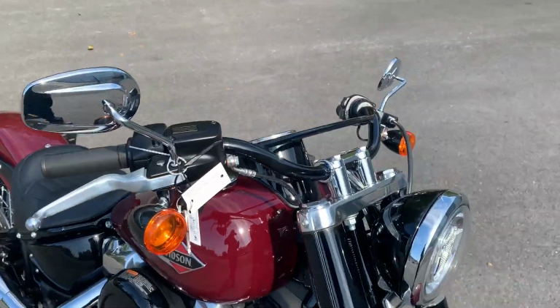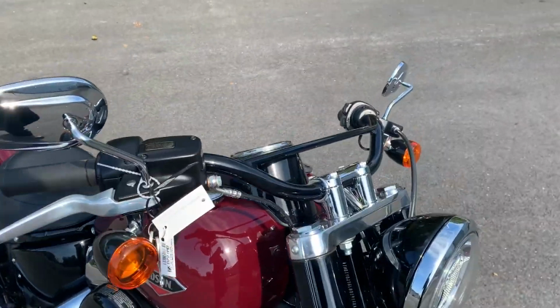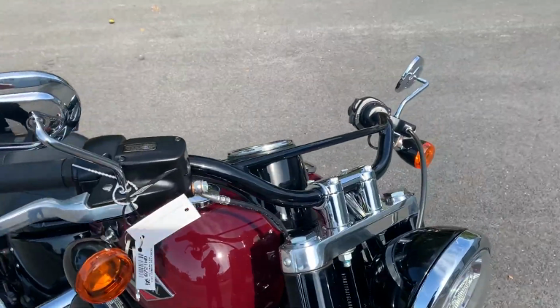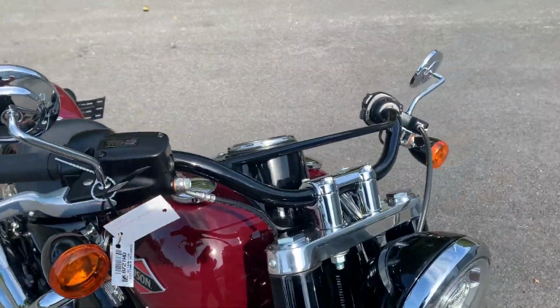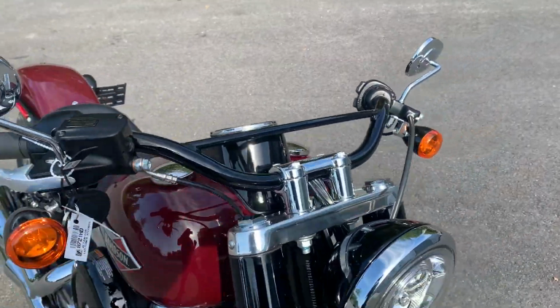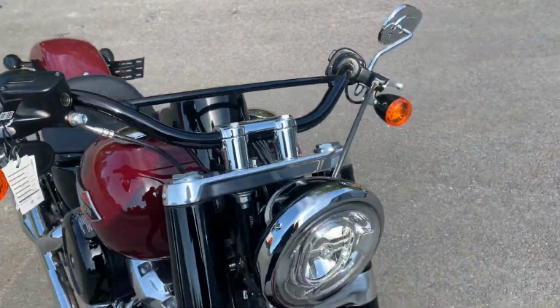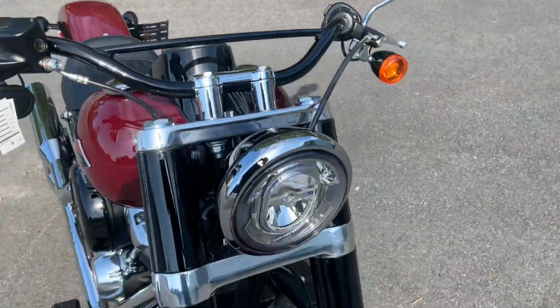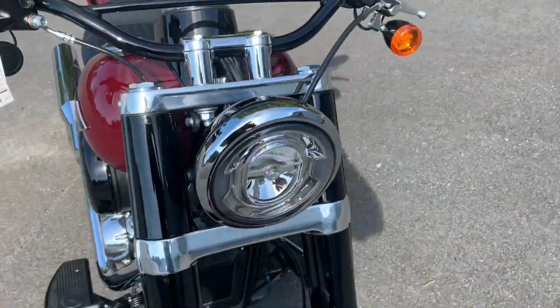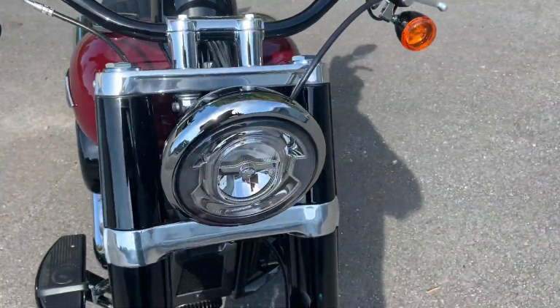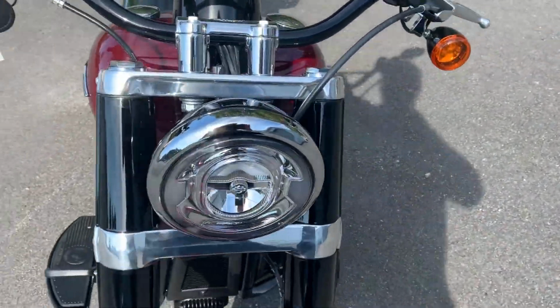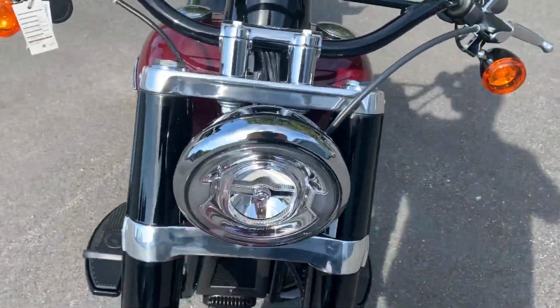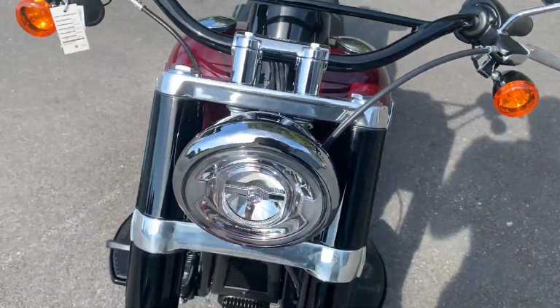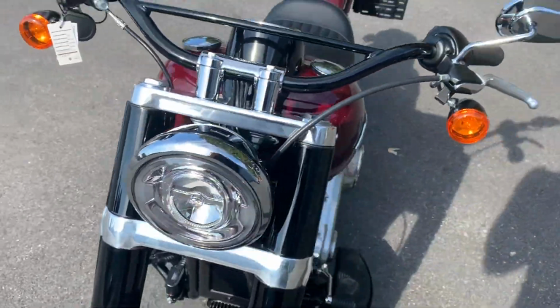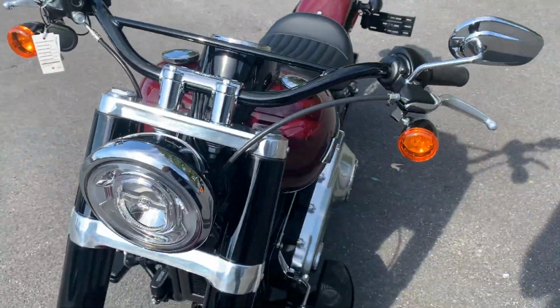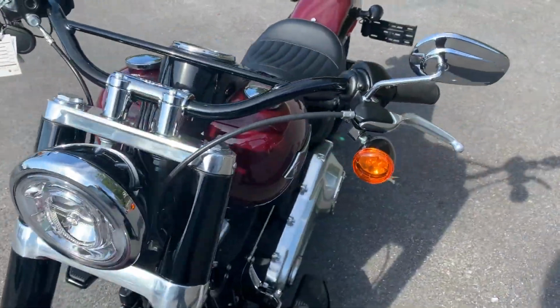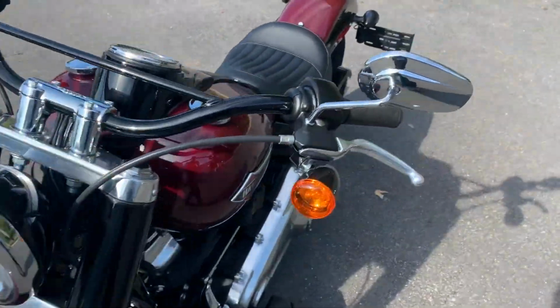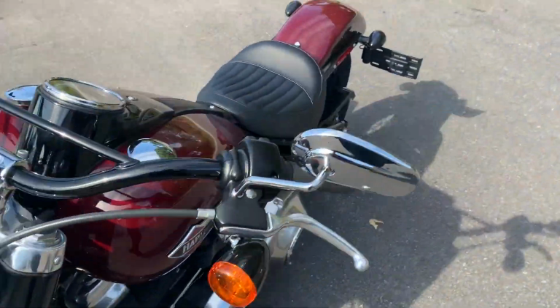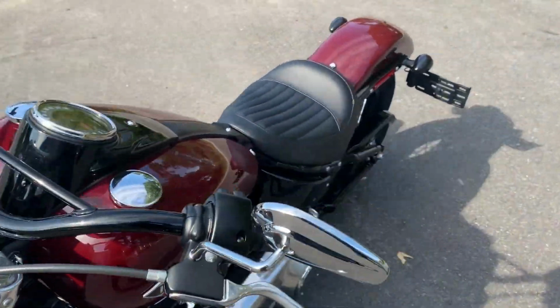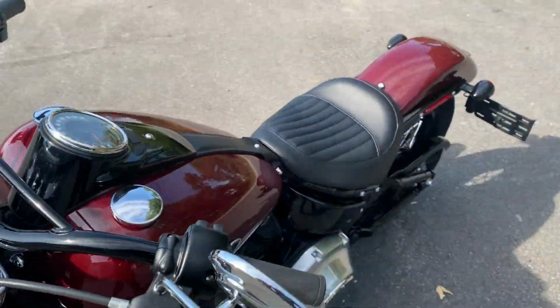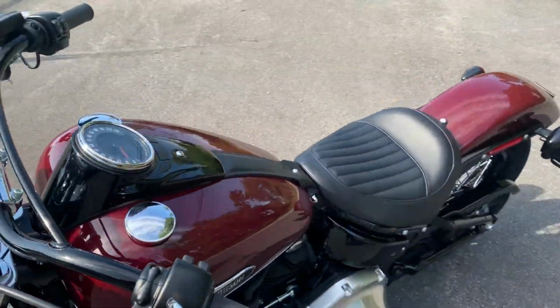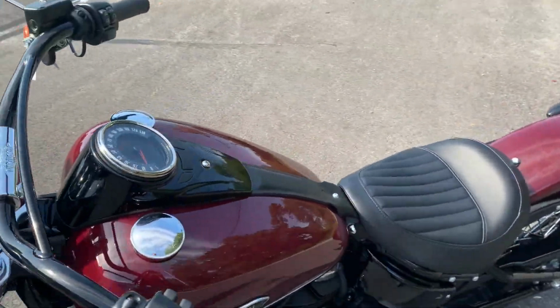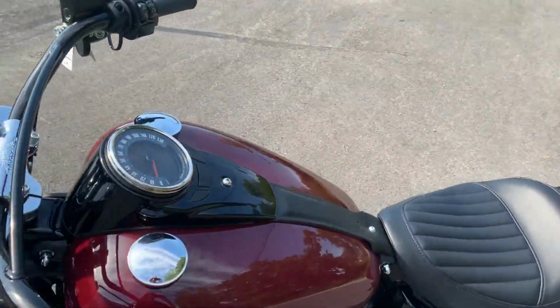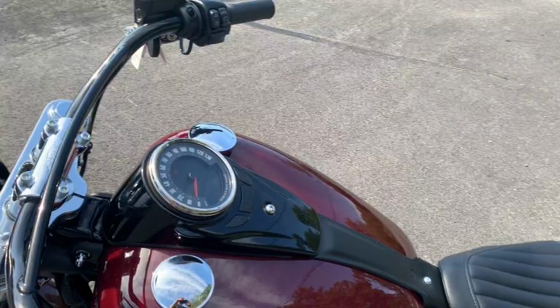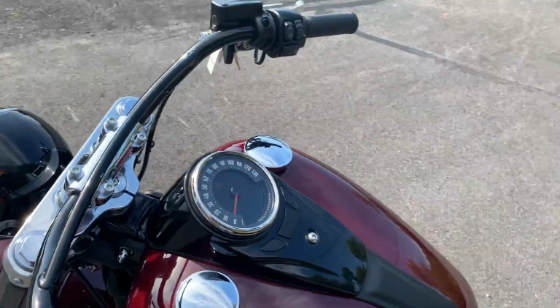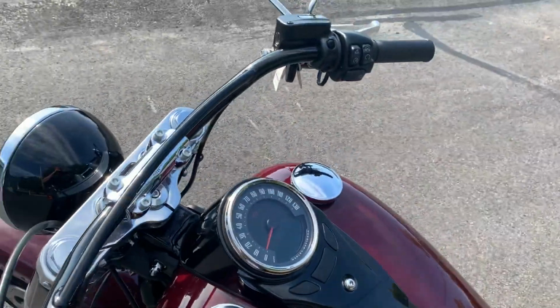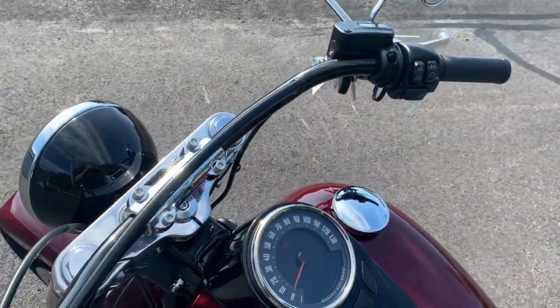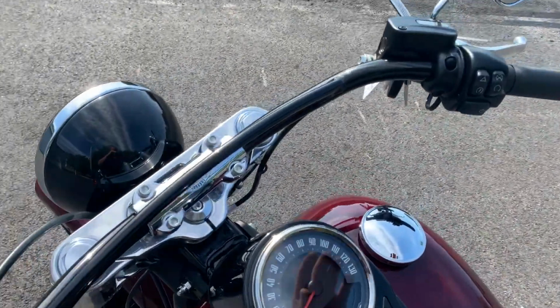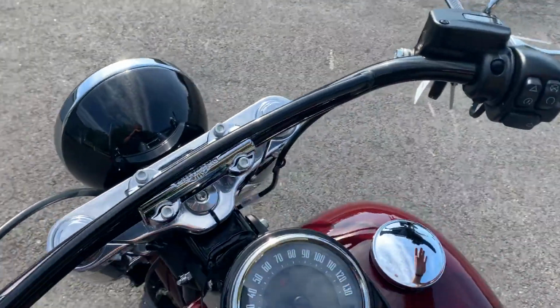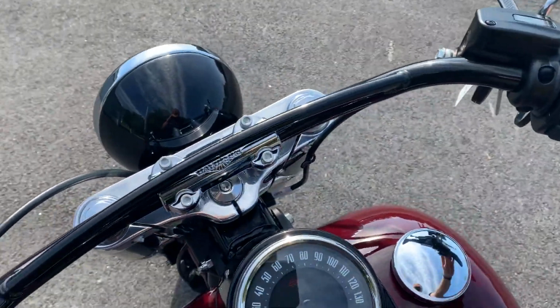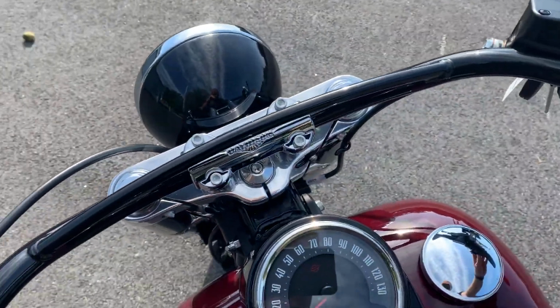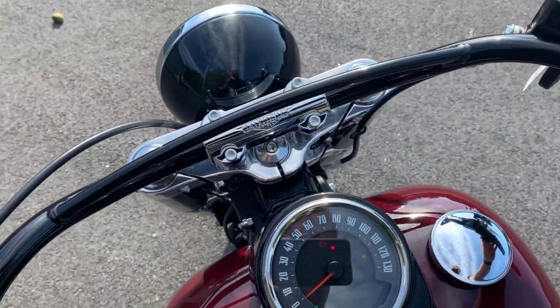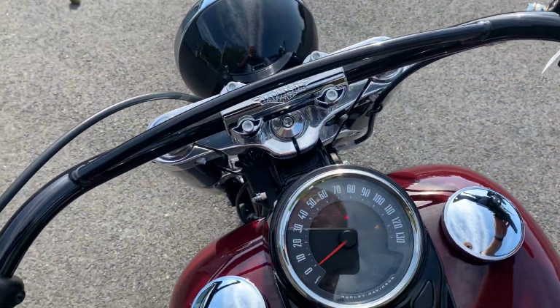BMX handlebar, LED headlight. Let's start this bike so you can hear it go.